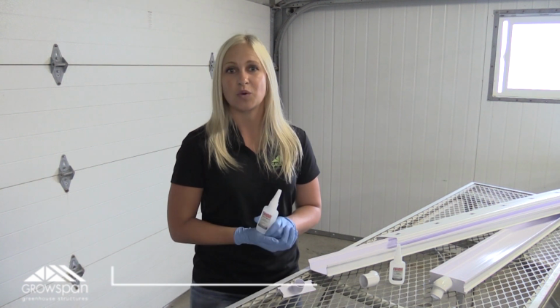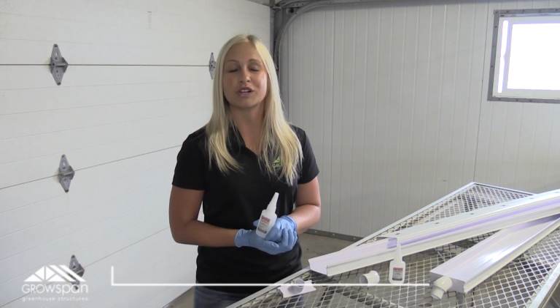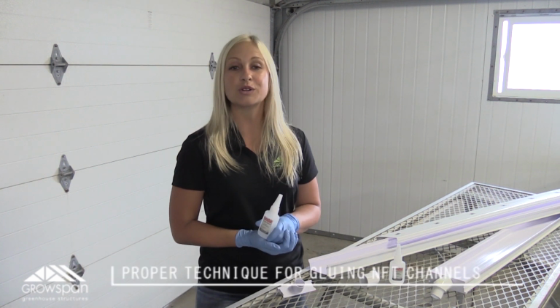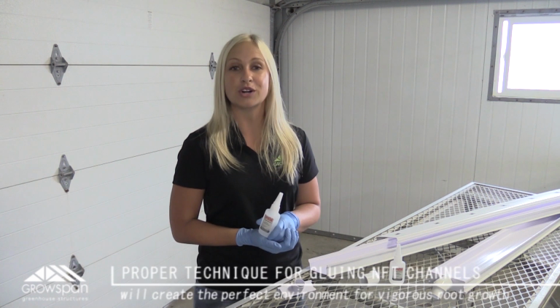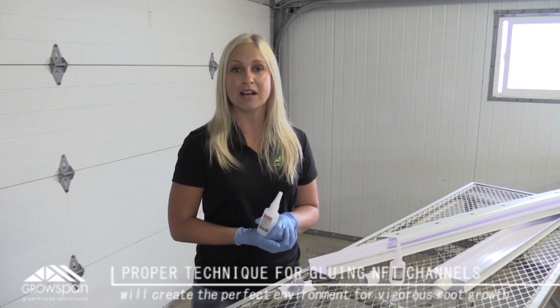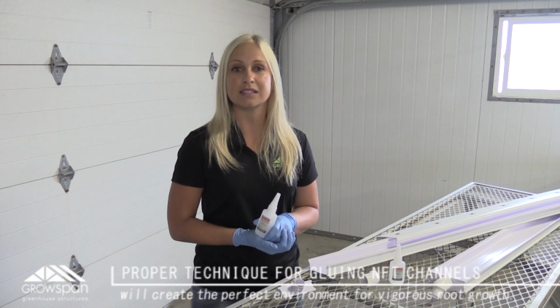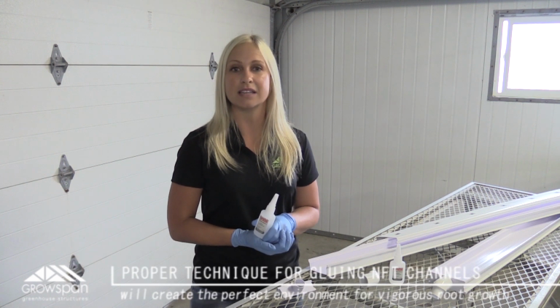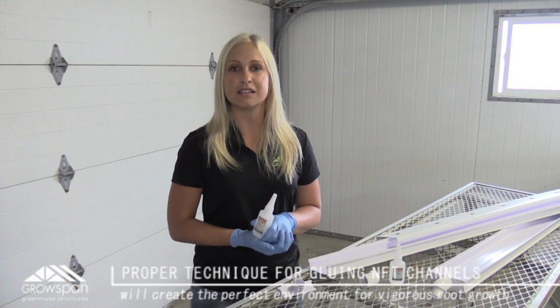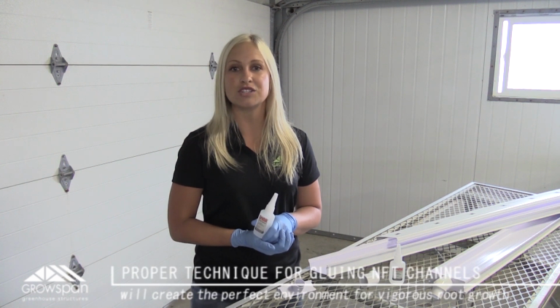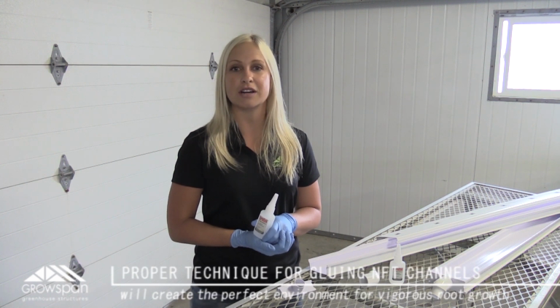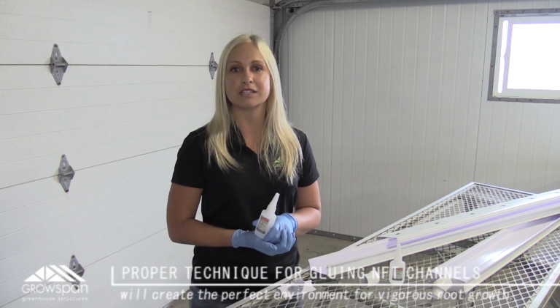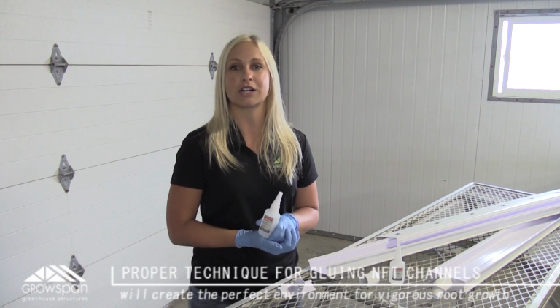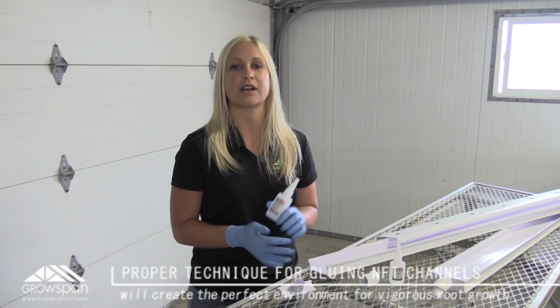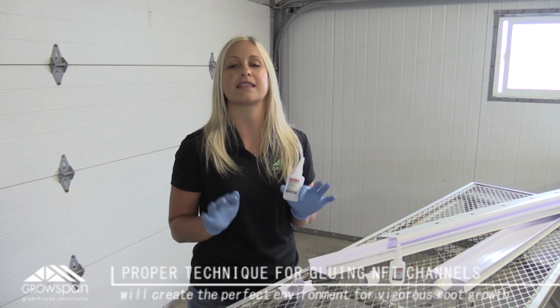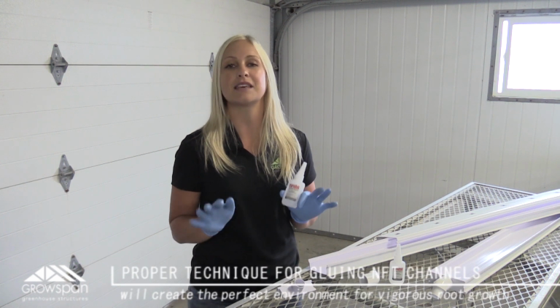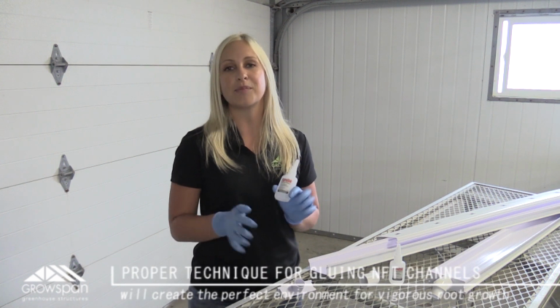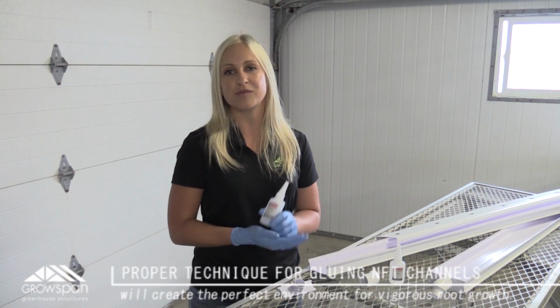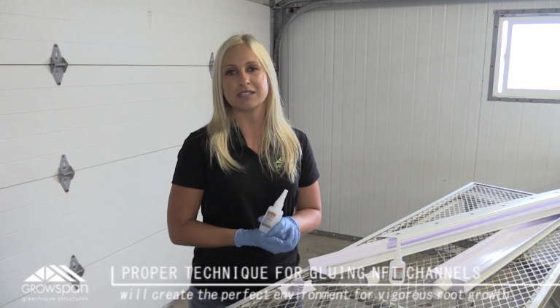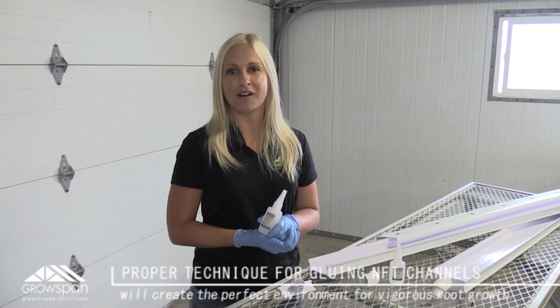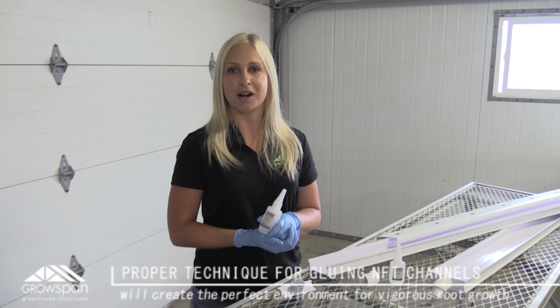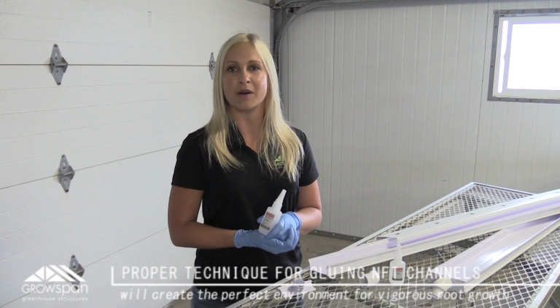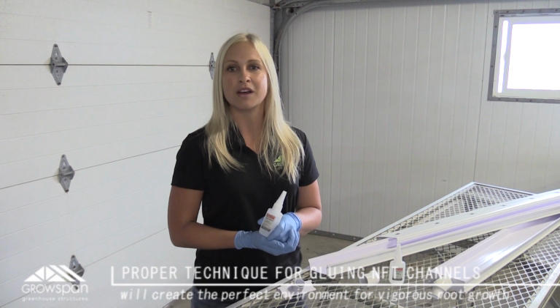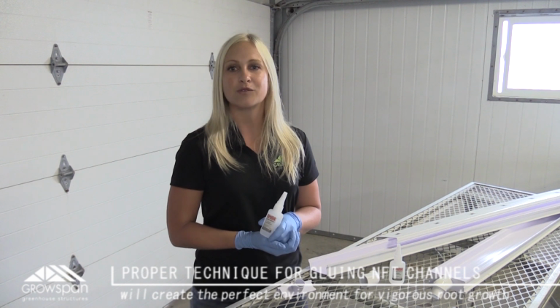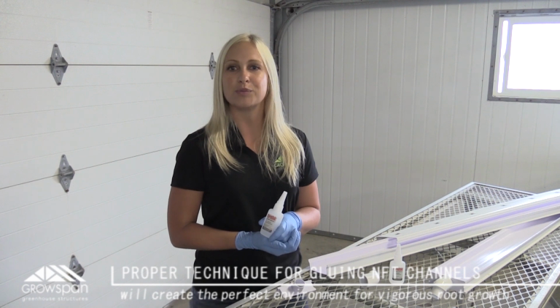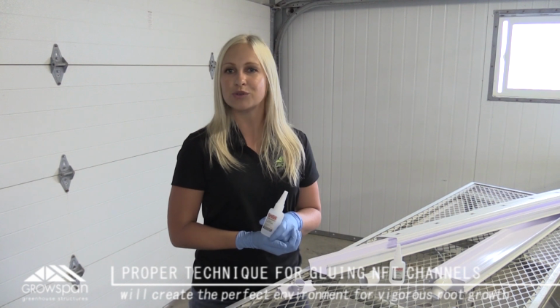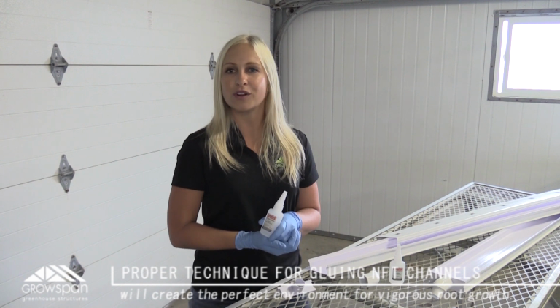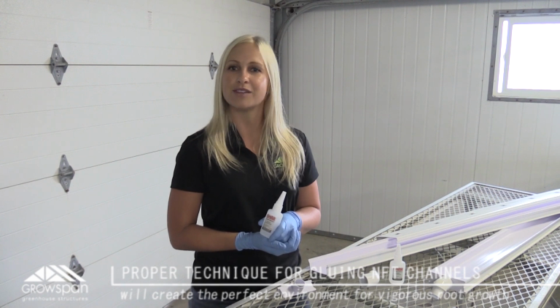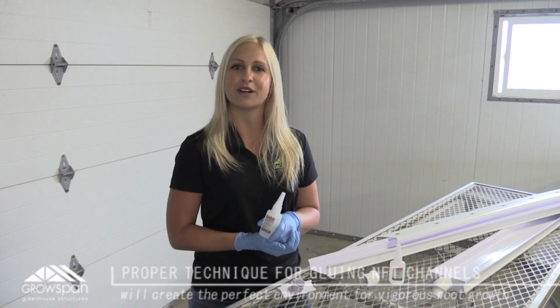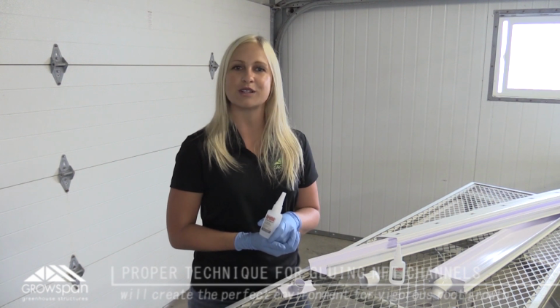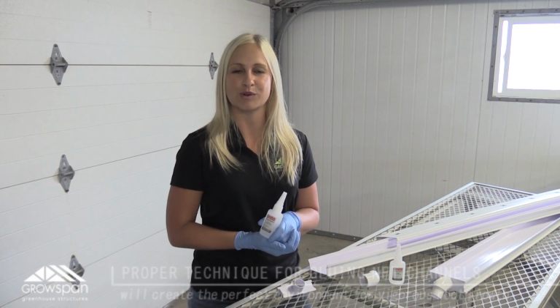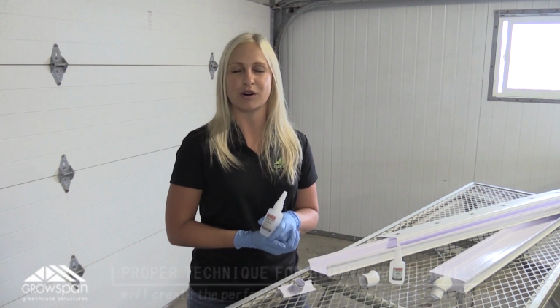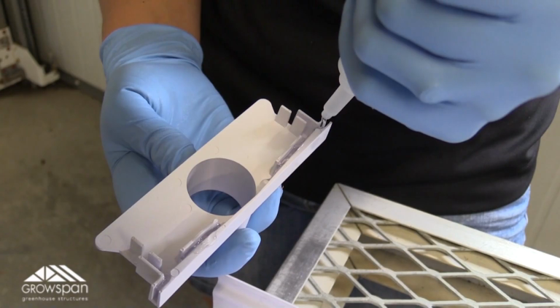When glued correctly, these channels can create the perfect environment for beautiful and vigorous root growth.